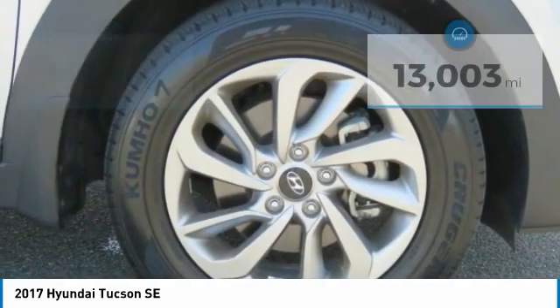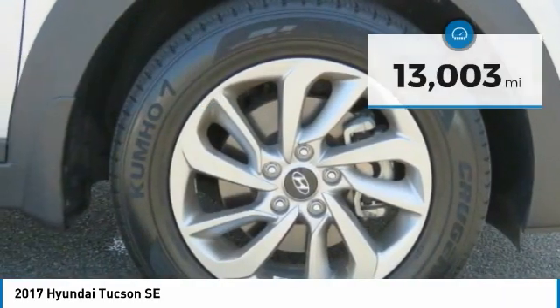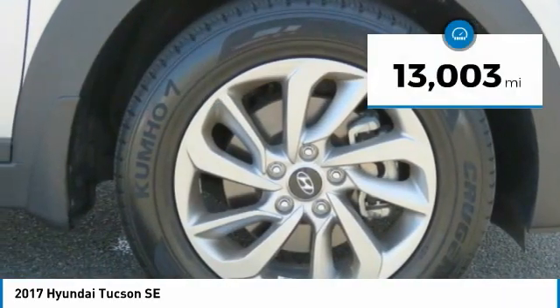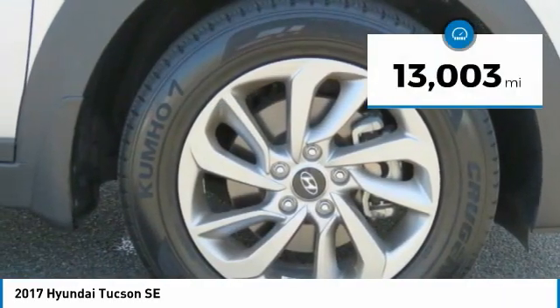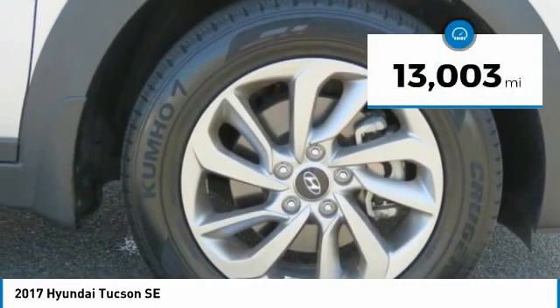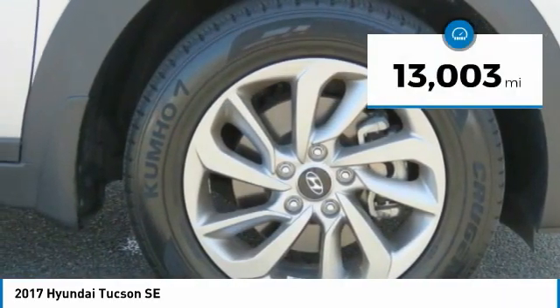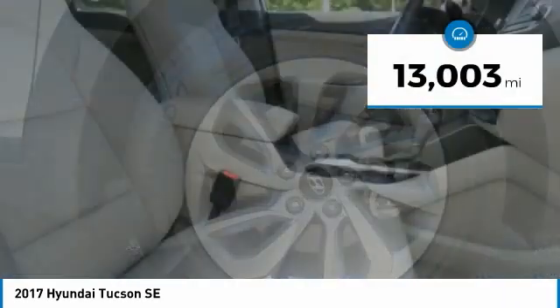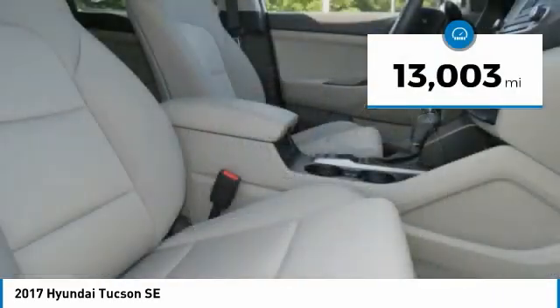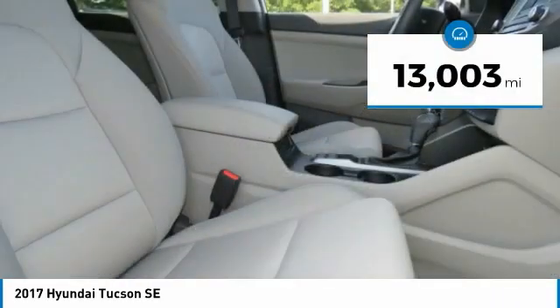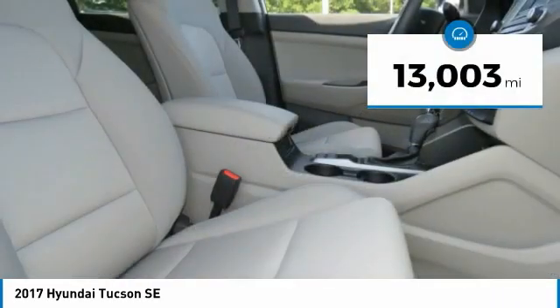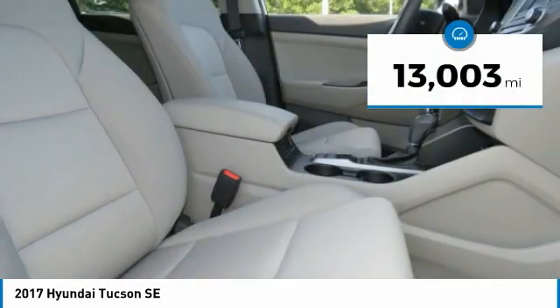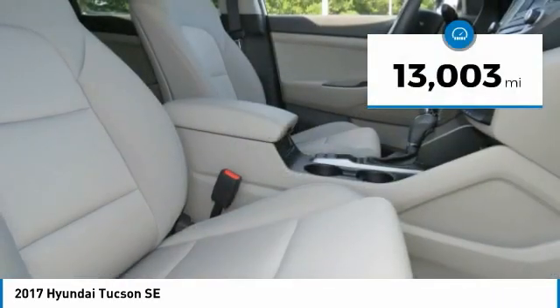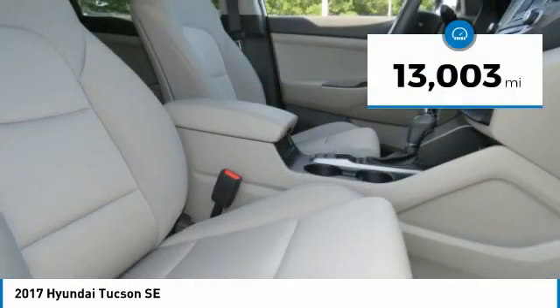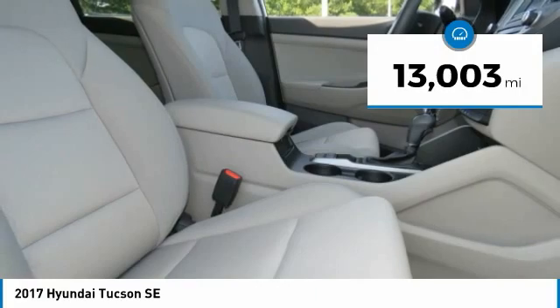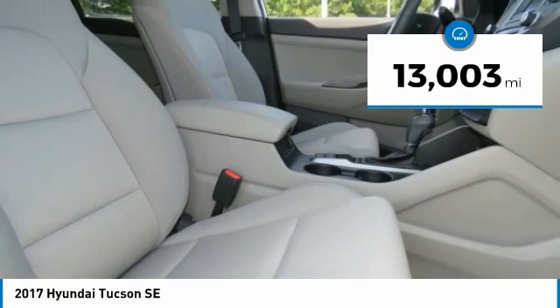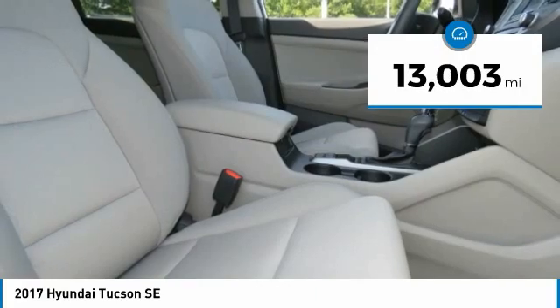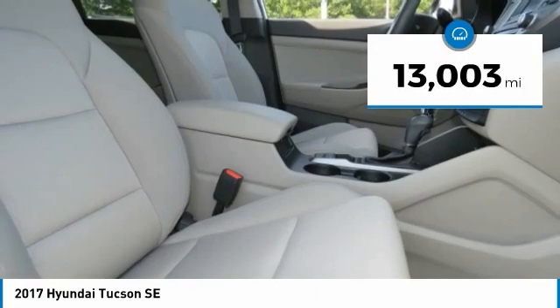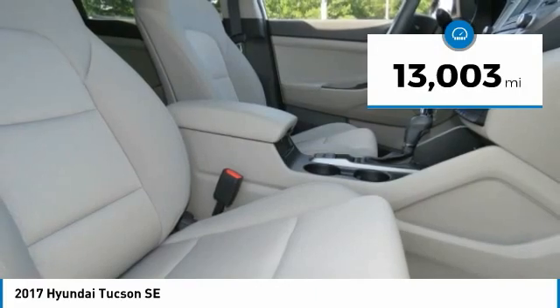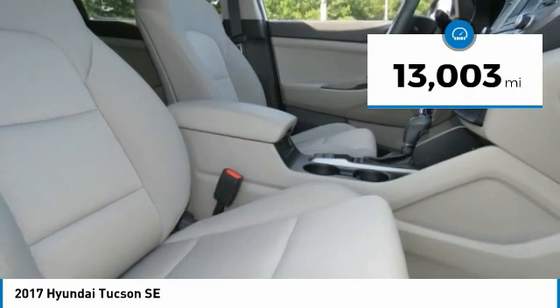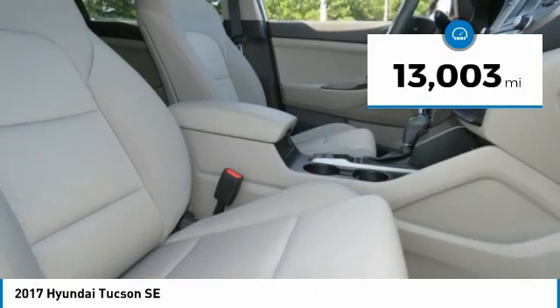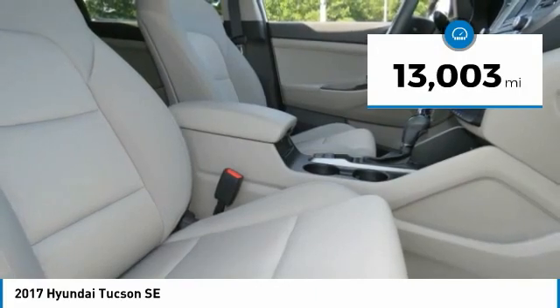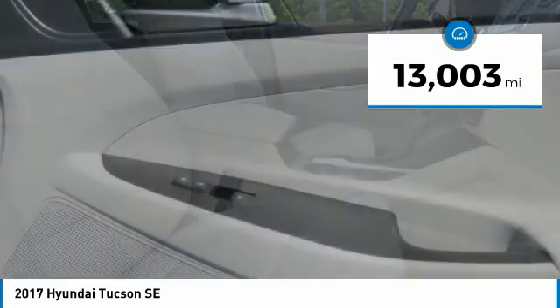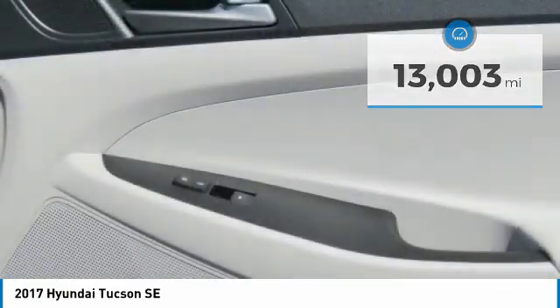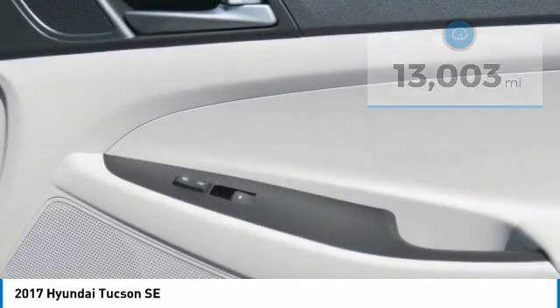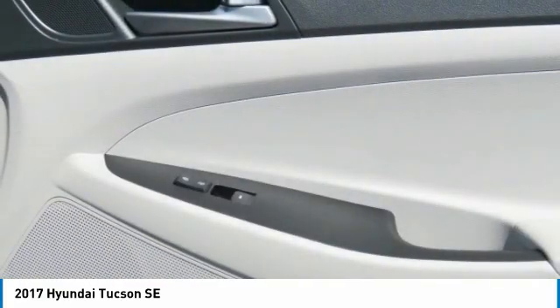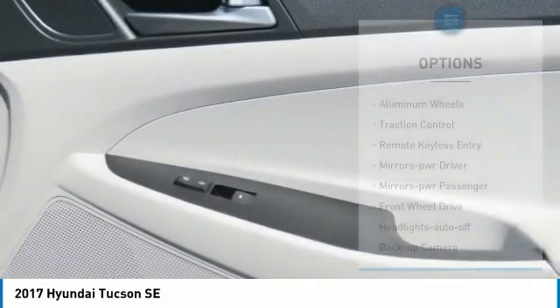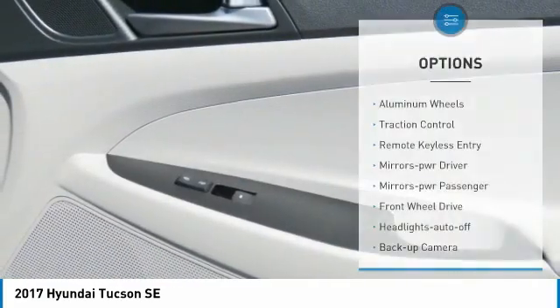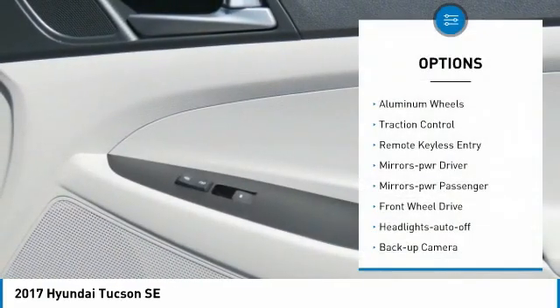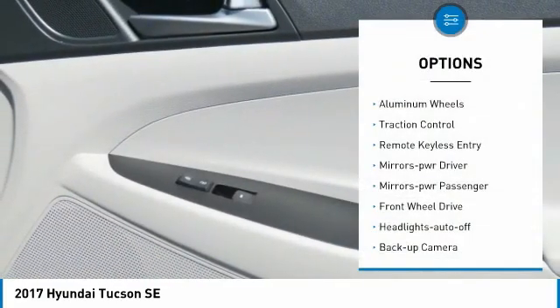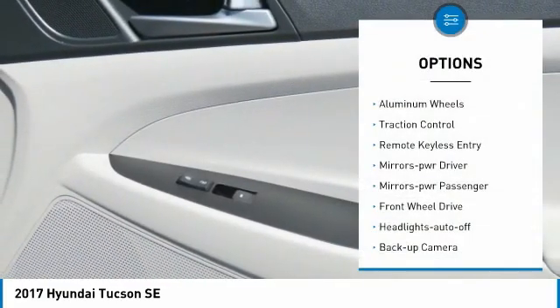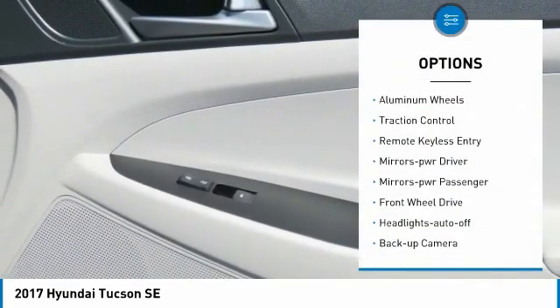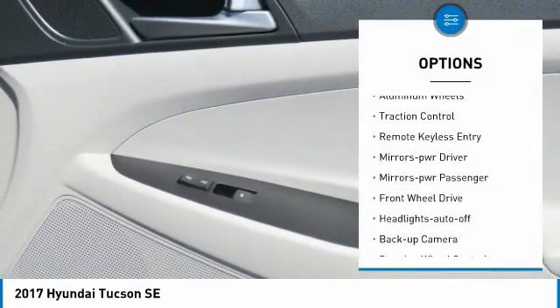This vehicle has less than 15,000 miles. Here are some of this vehicle's great options: aluminum wheels.